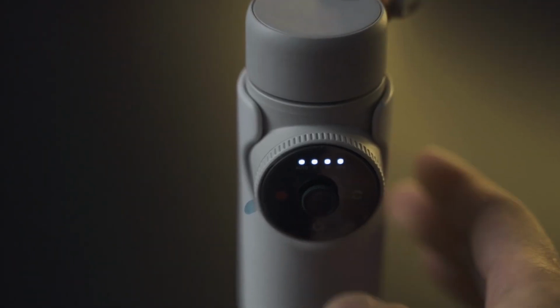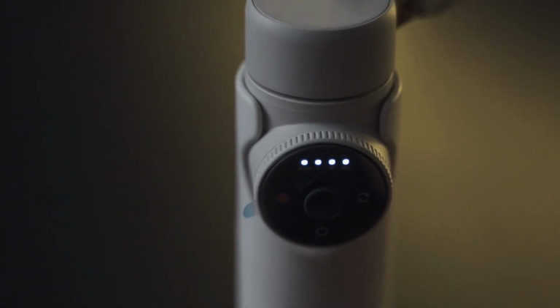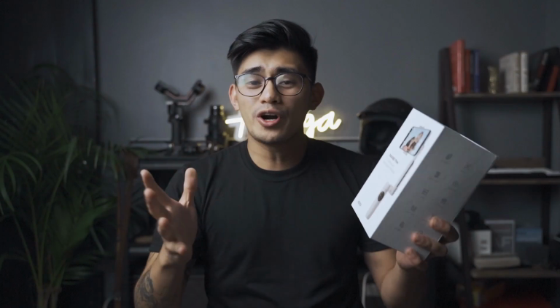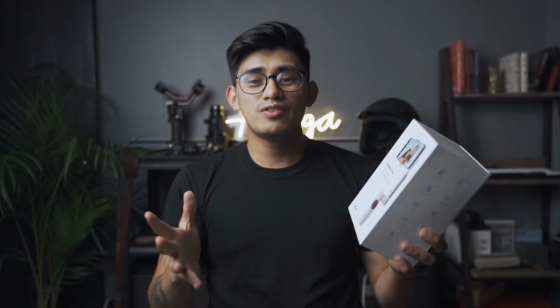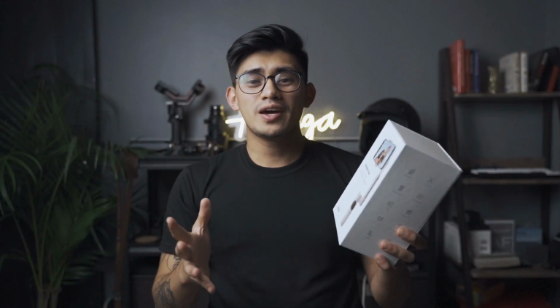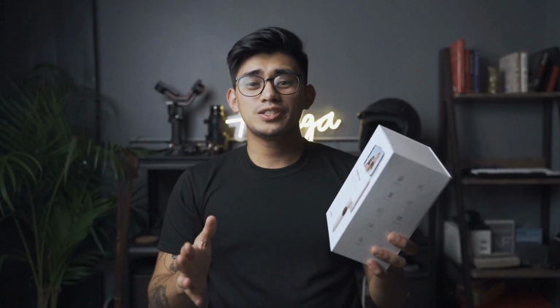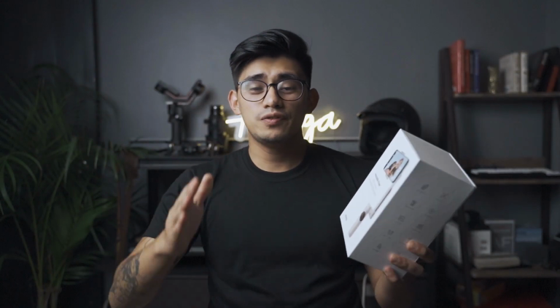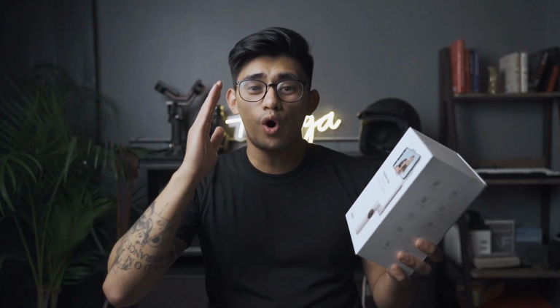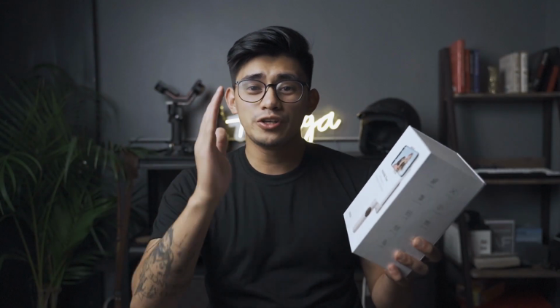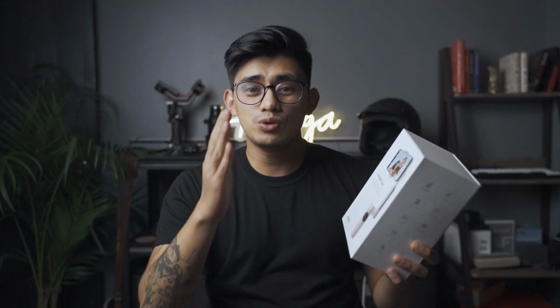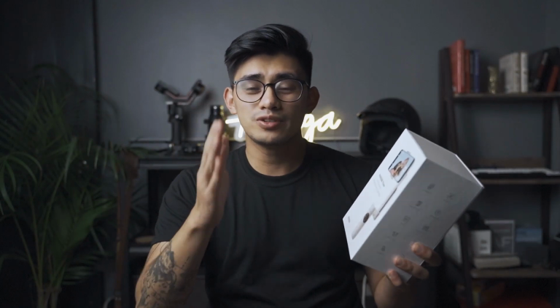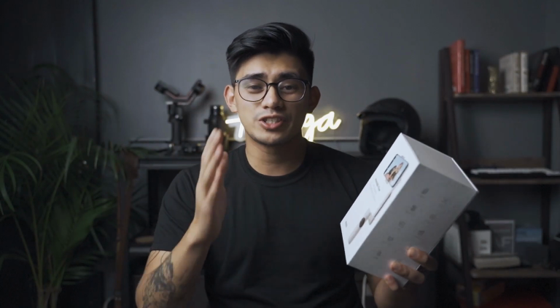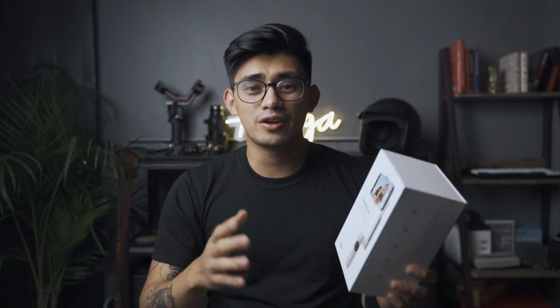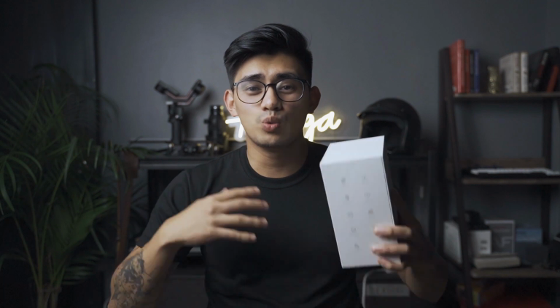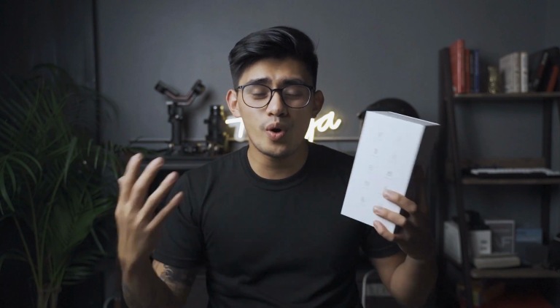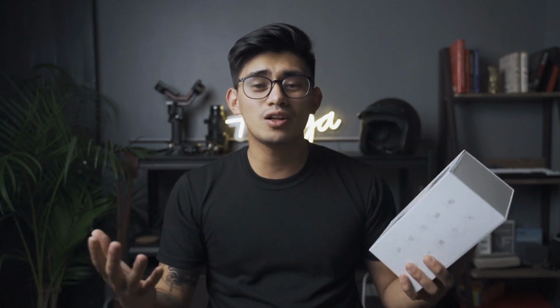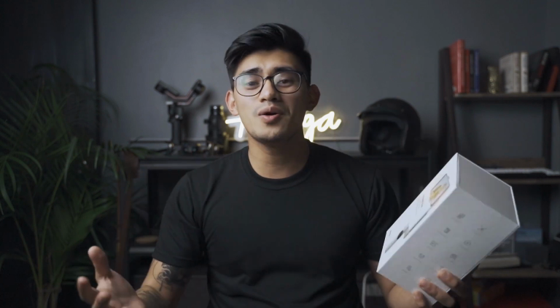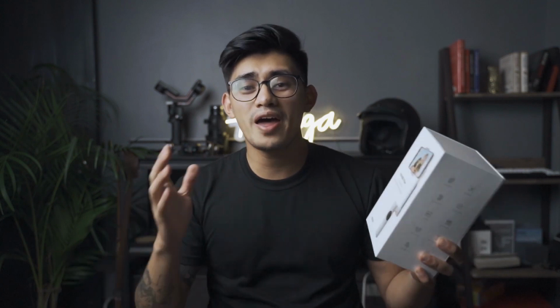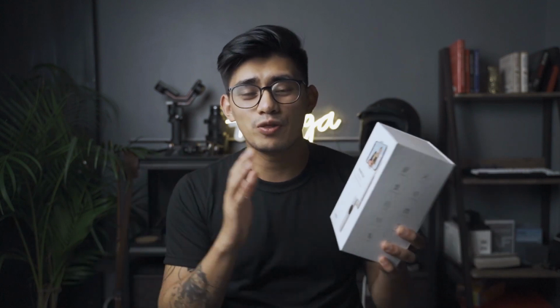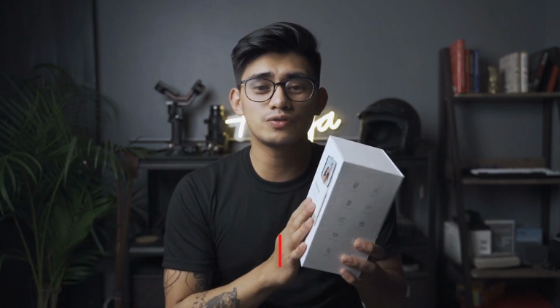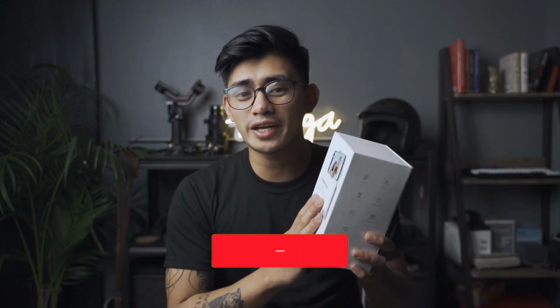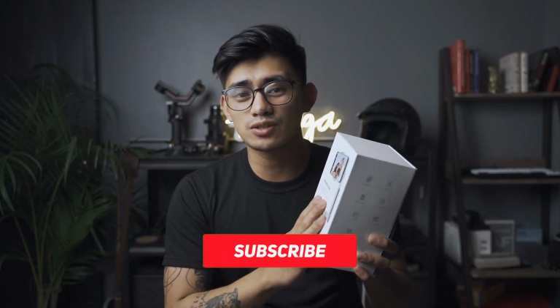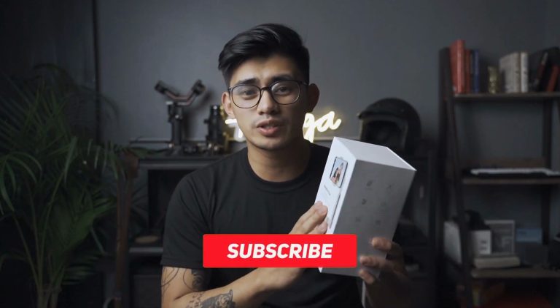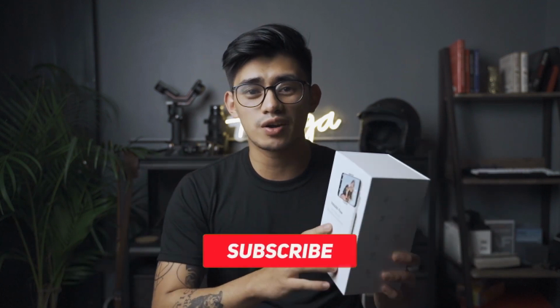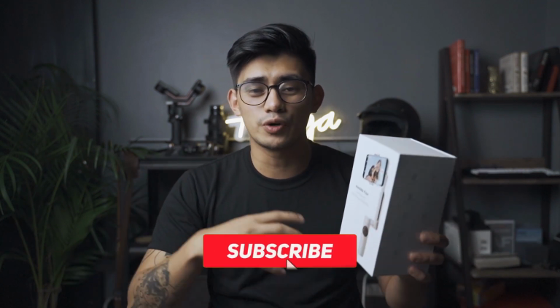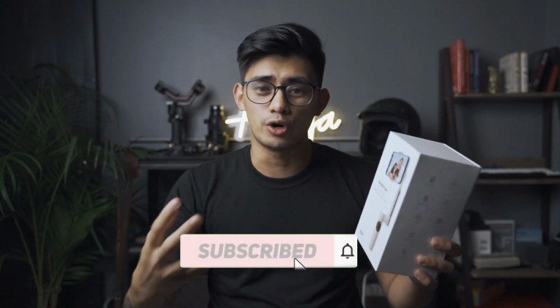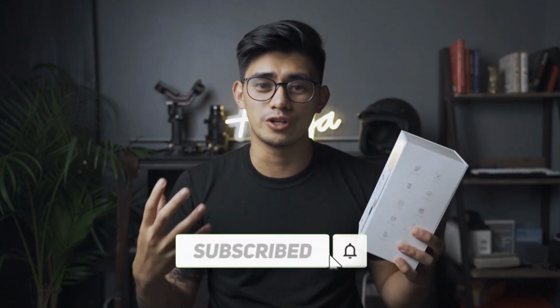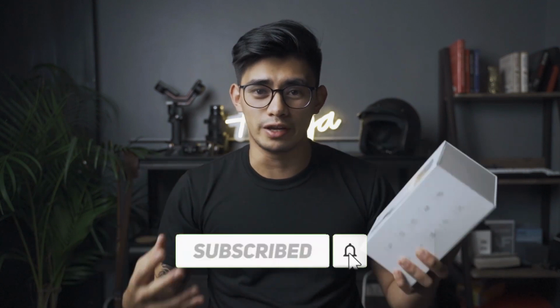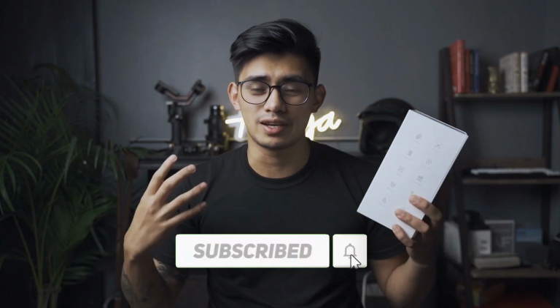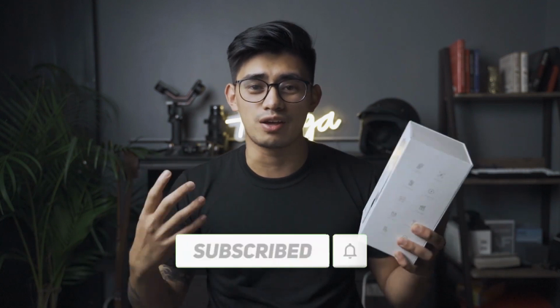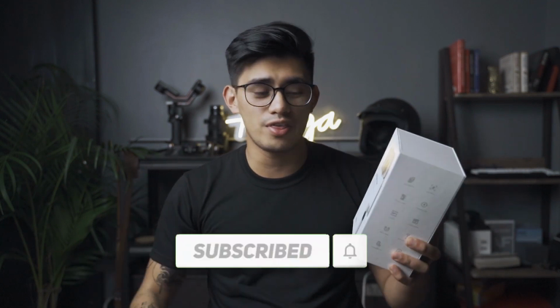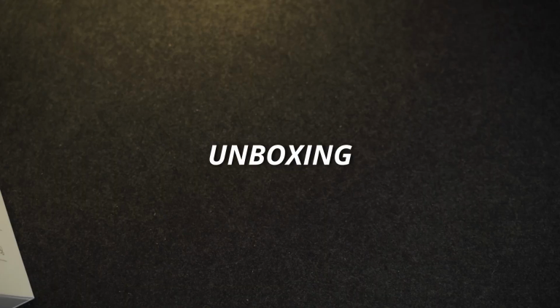Before anything else, if you are new to the channel, welcome and don't forget to subscribe for more content like this.